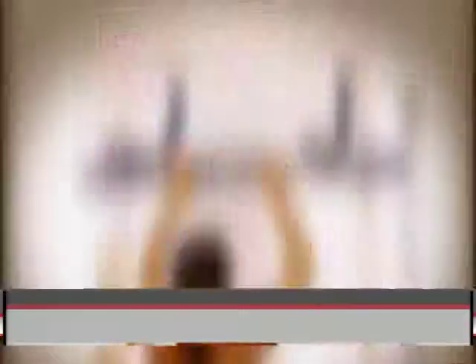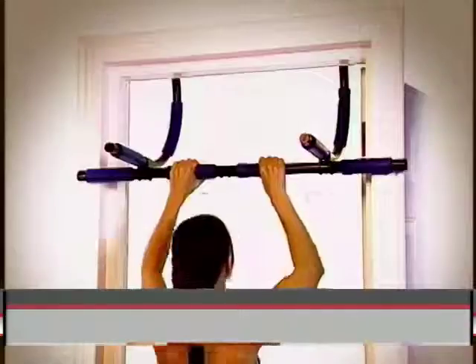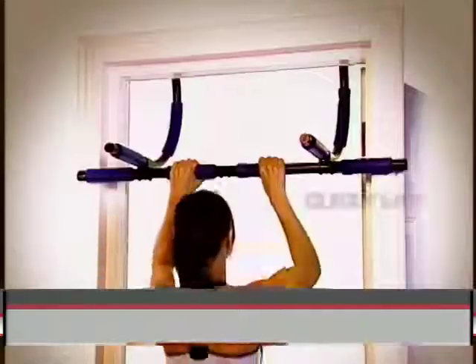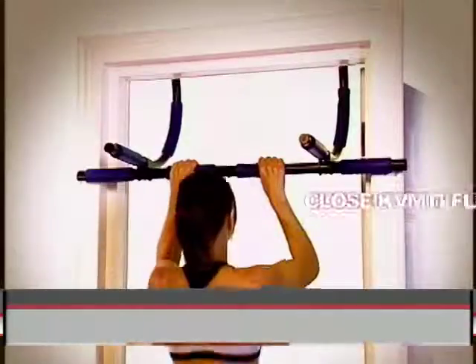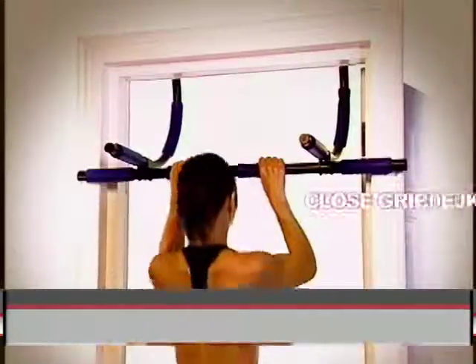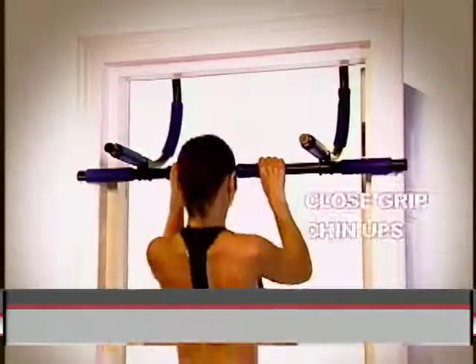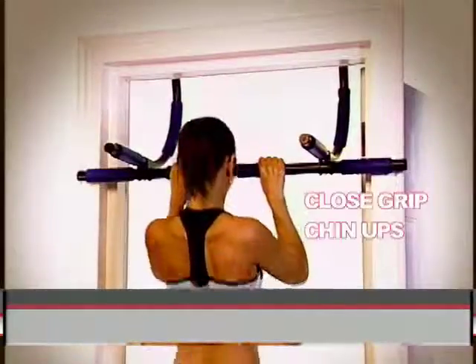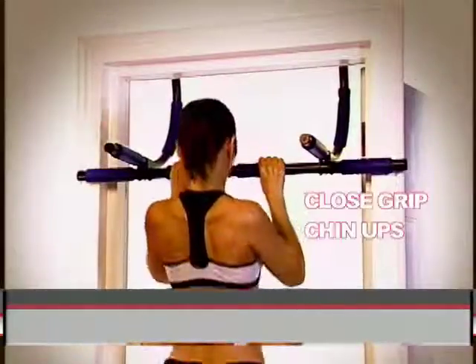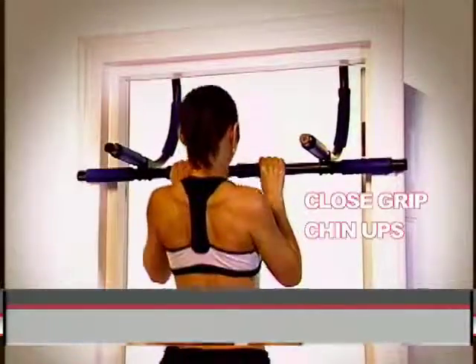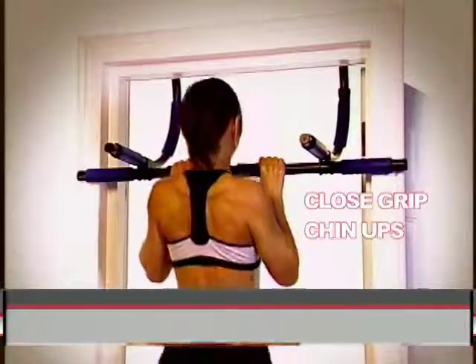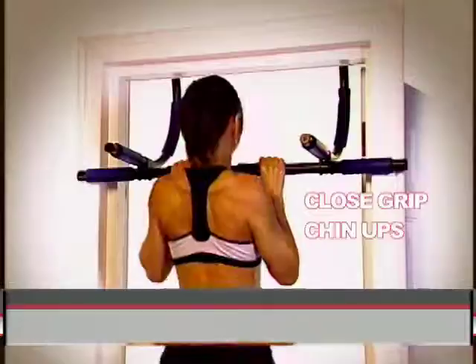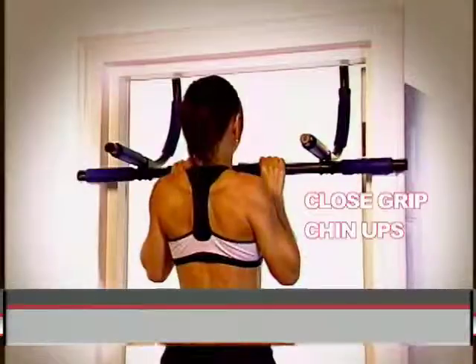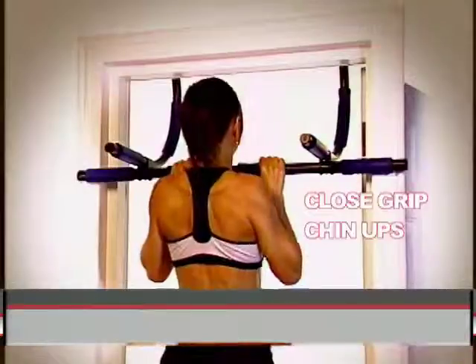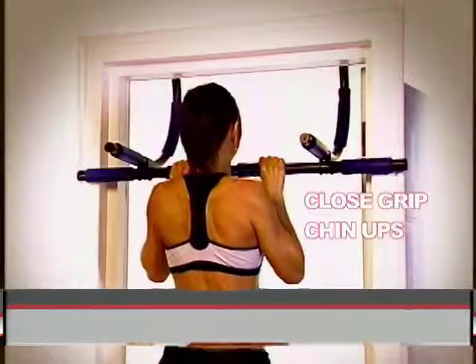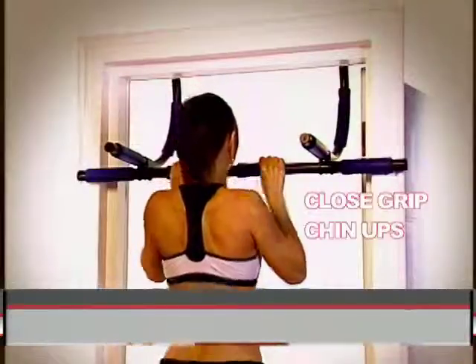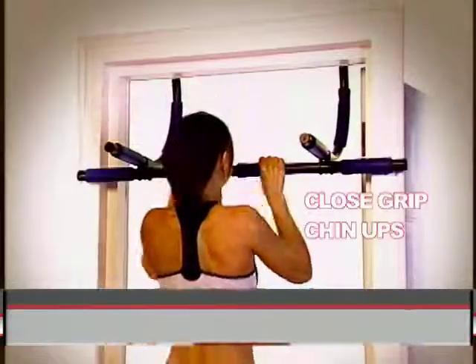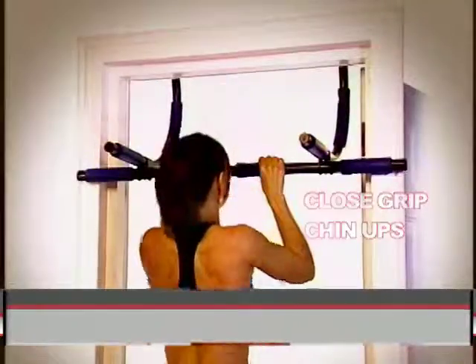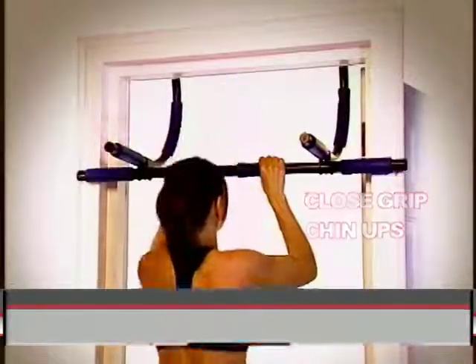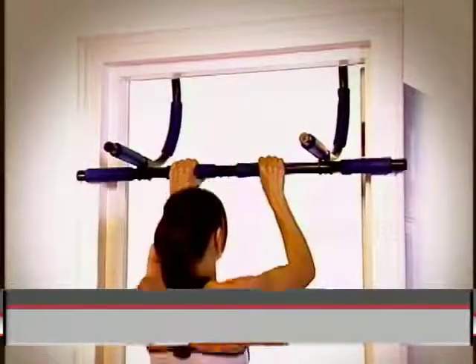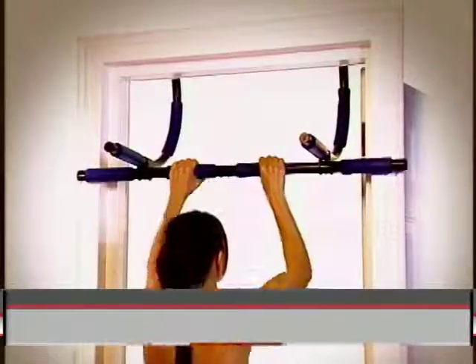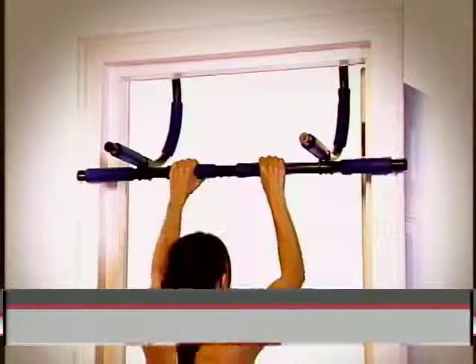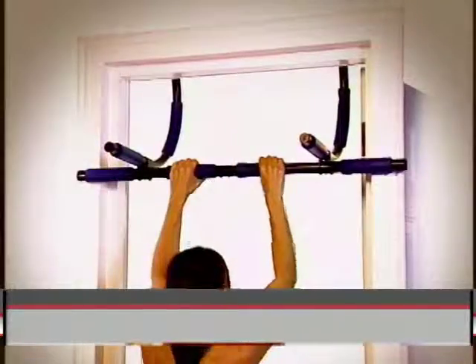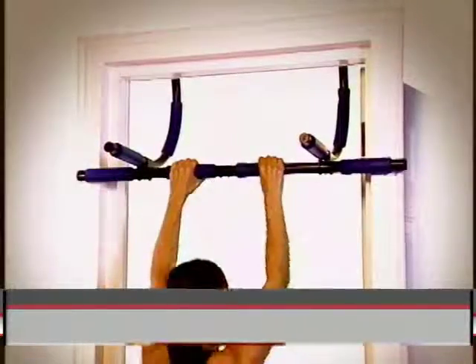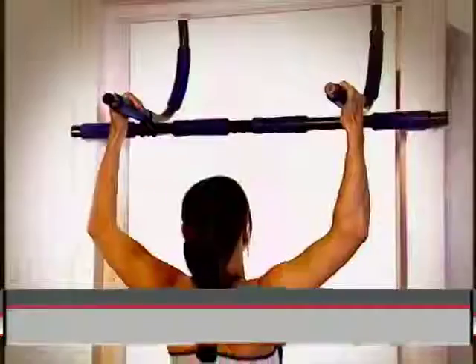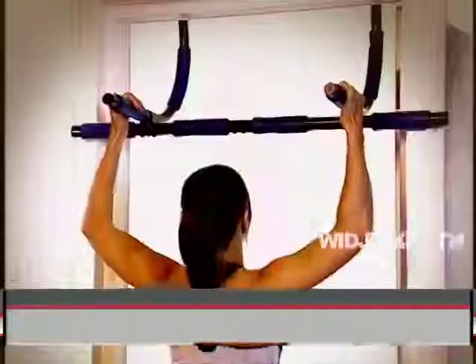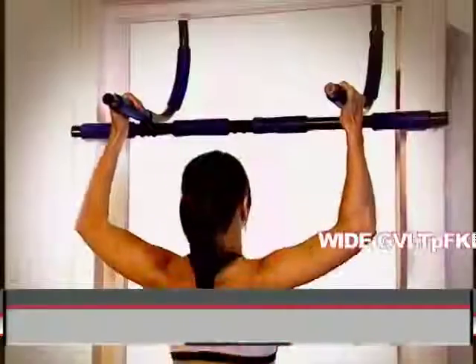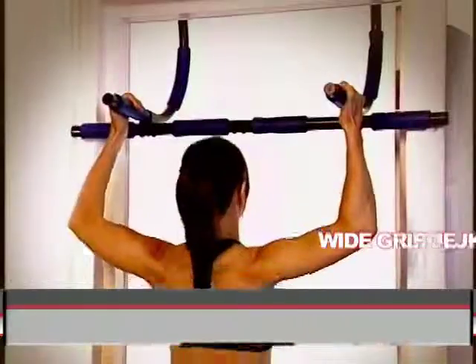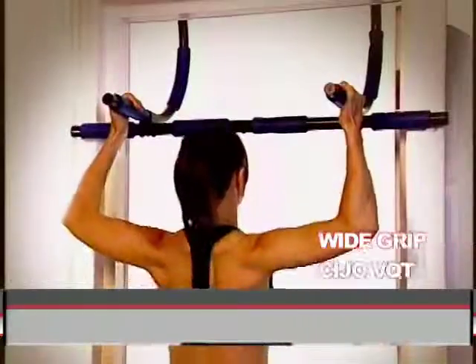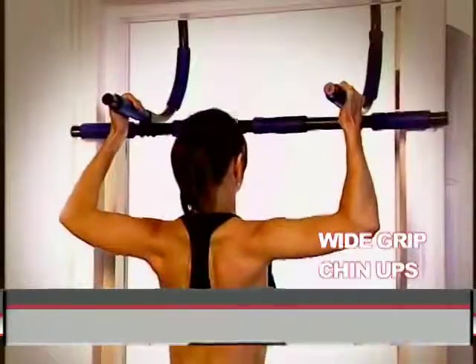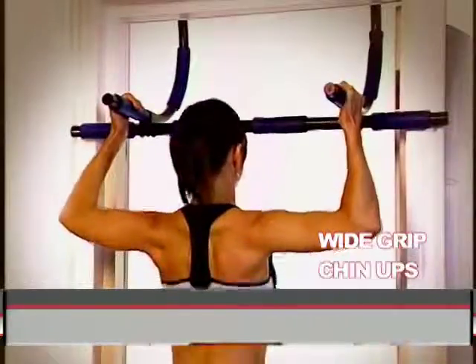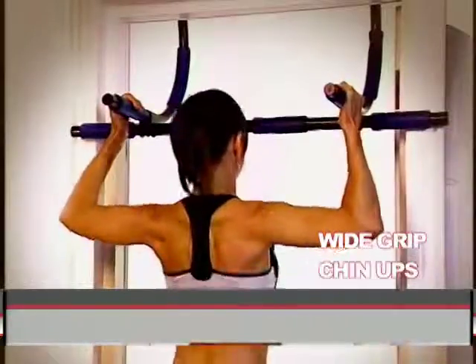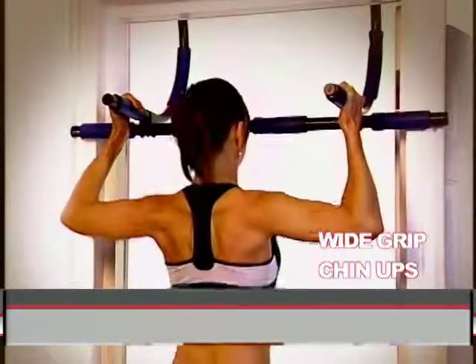The door-mounted biceps power curls for fantastic arm workouts. Close and wide-grip chin-ups form beautiful and lean back muscles, shoulder muscles, upper arm muscles, and forearms.